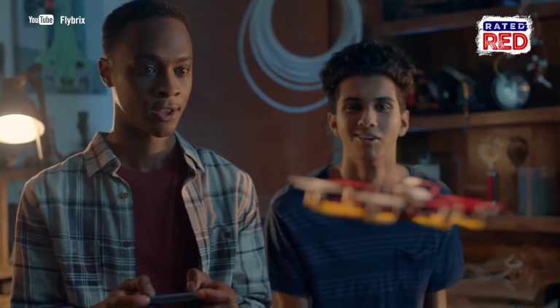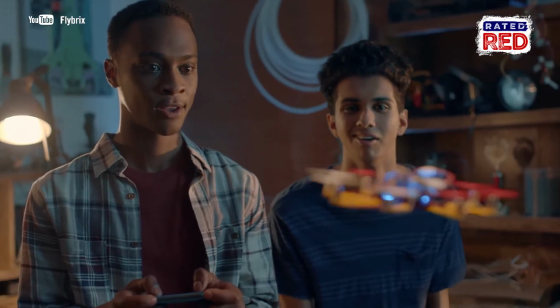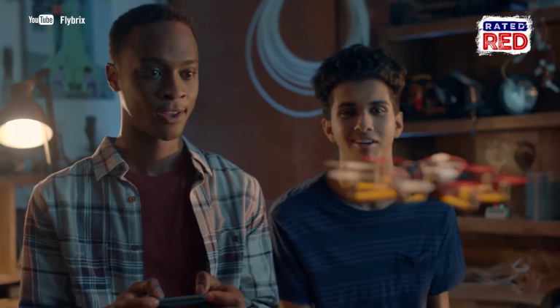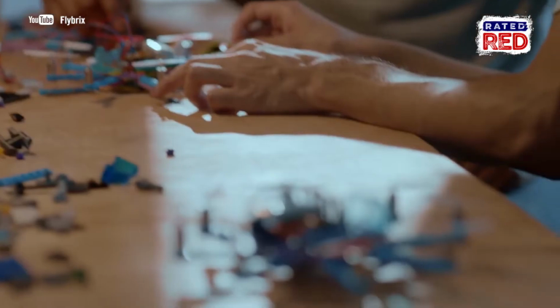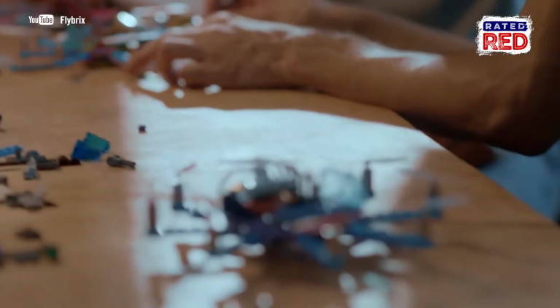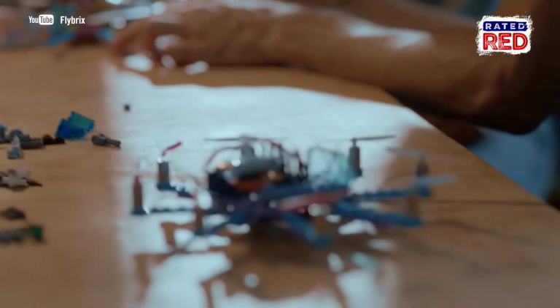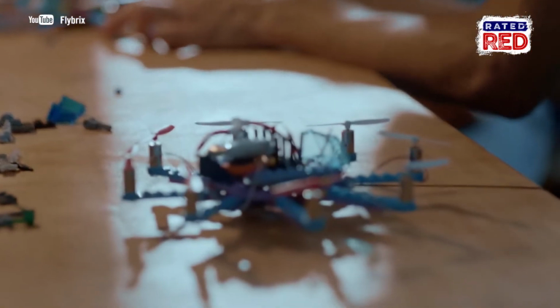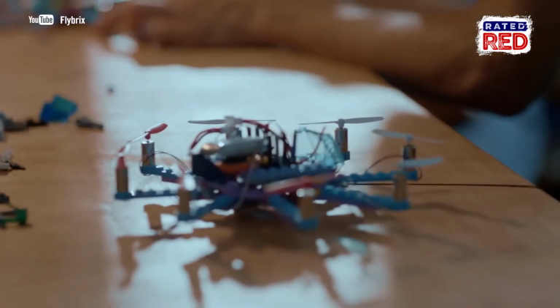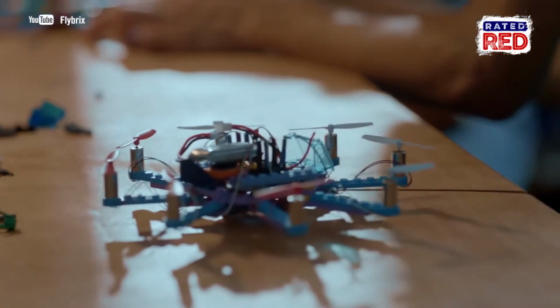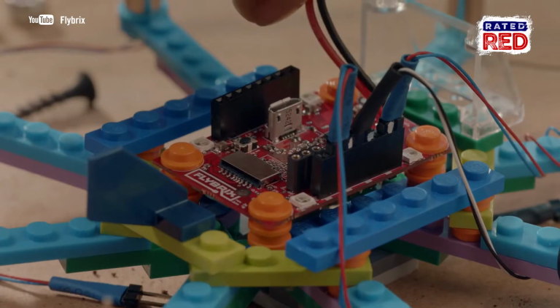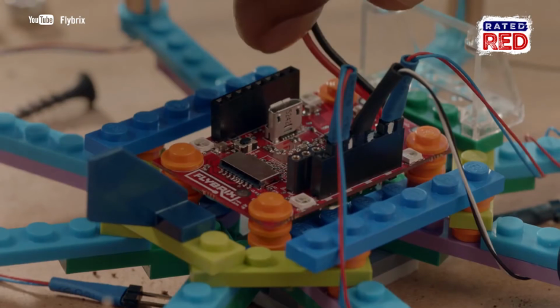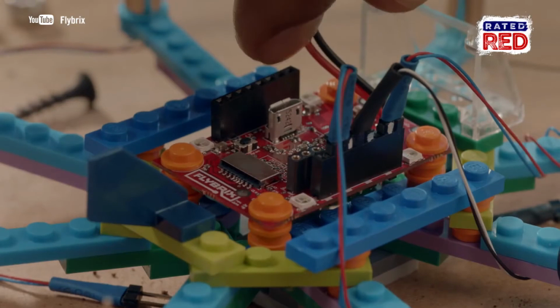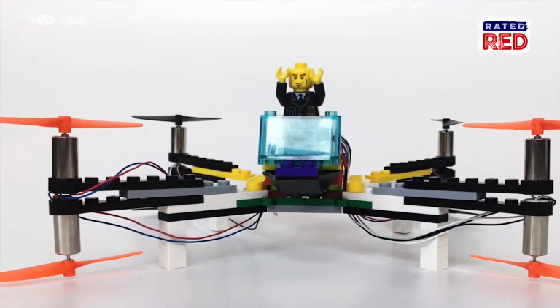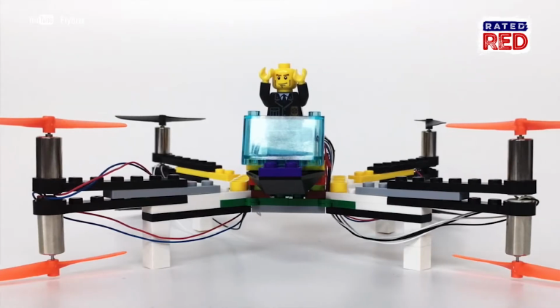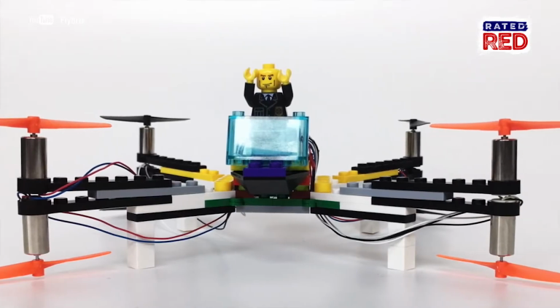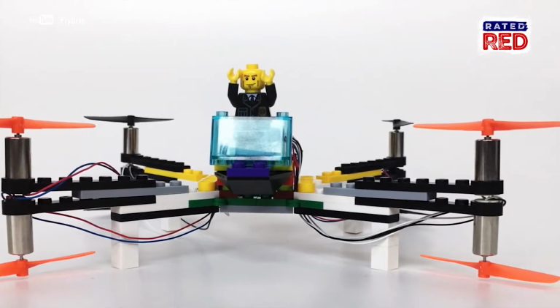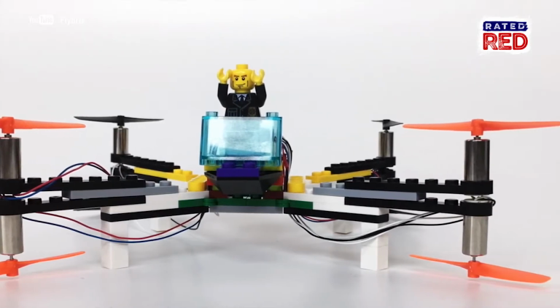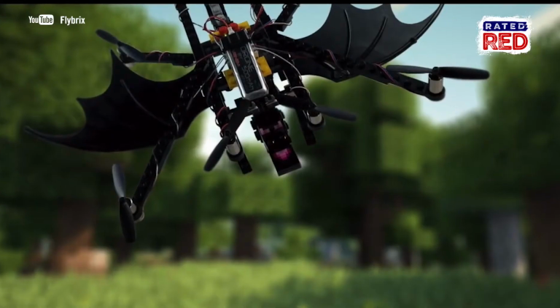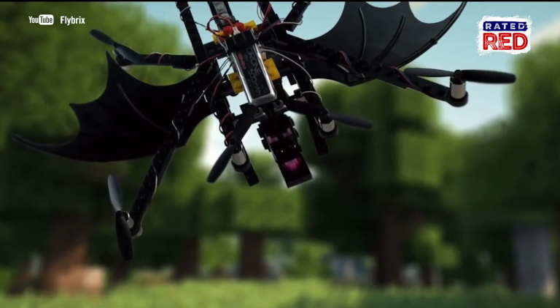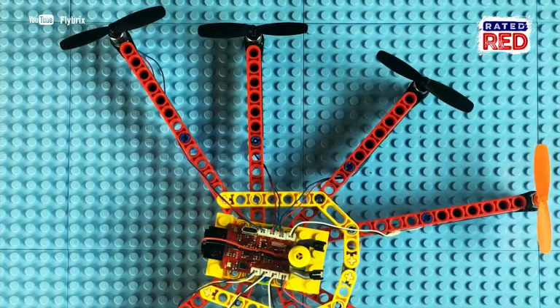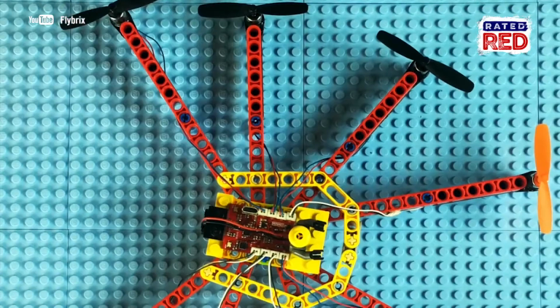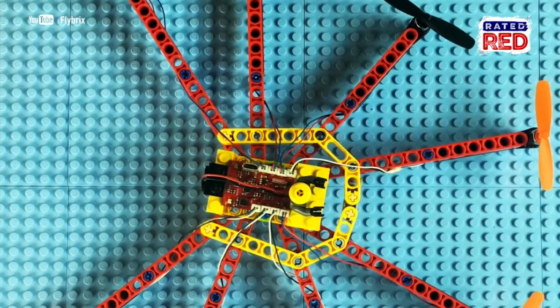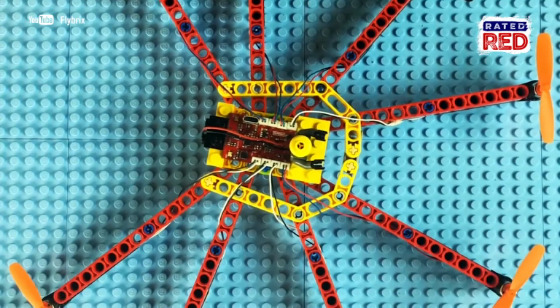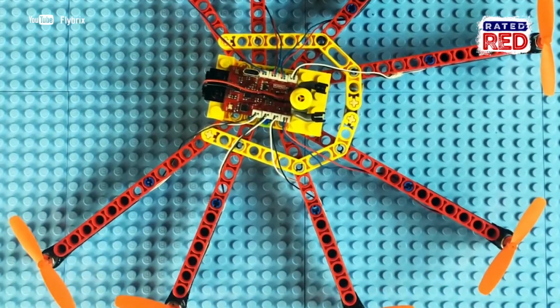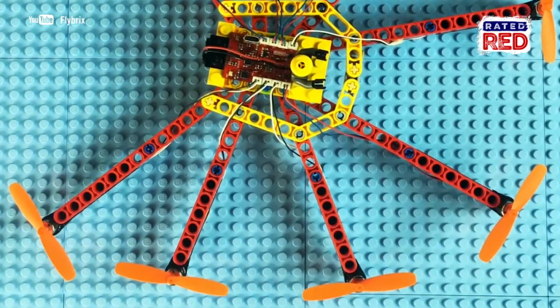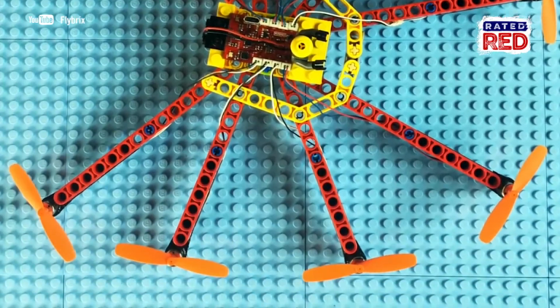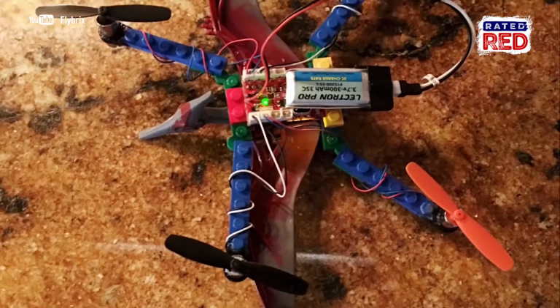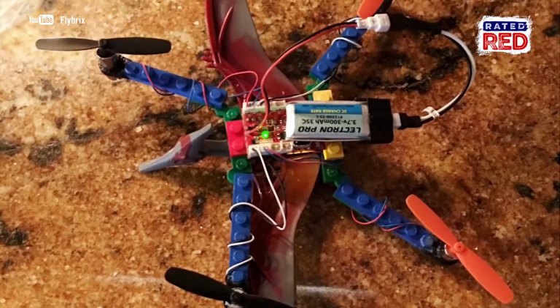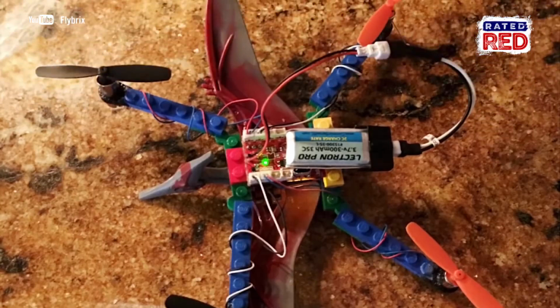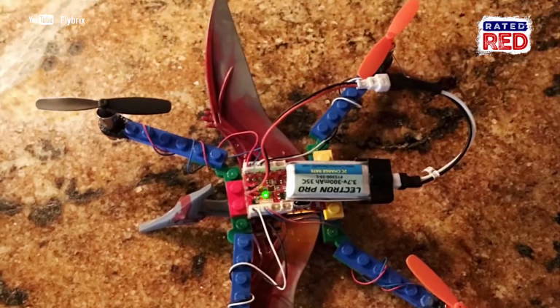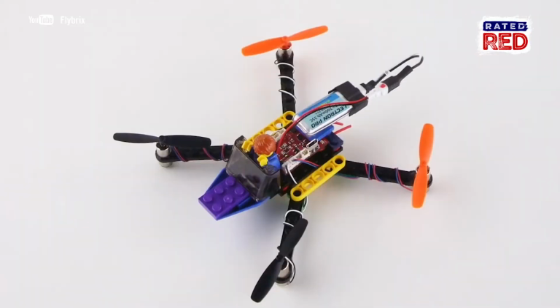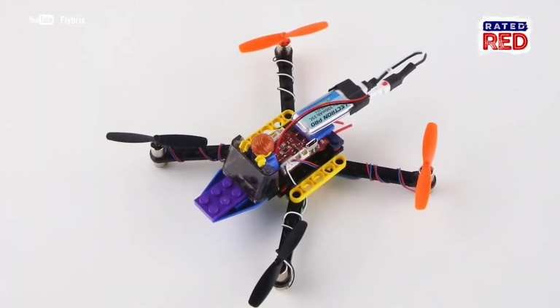The company also allows for tons of customization. Want to build a flying fortress? No problemo!